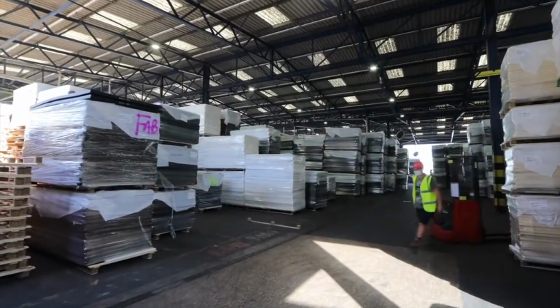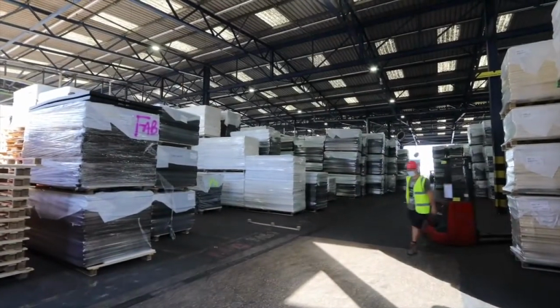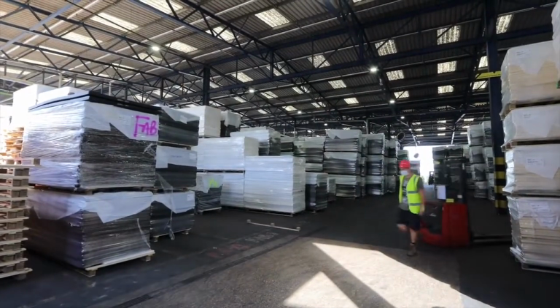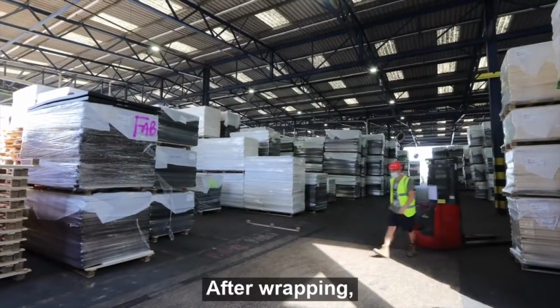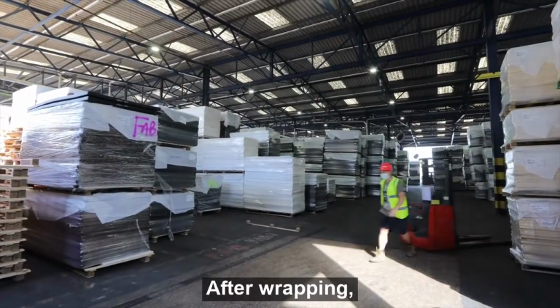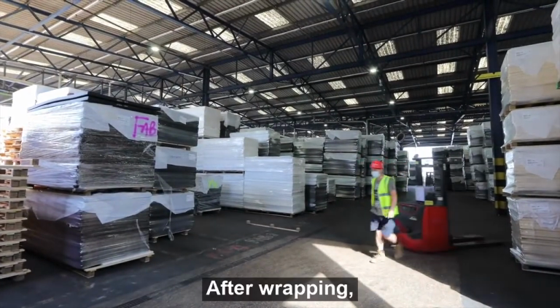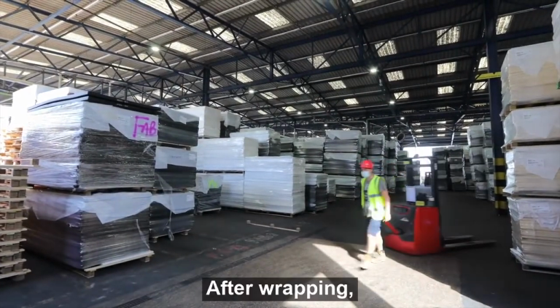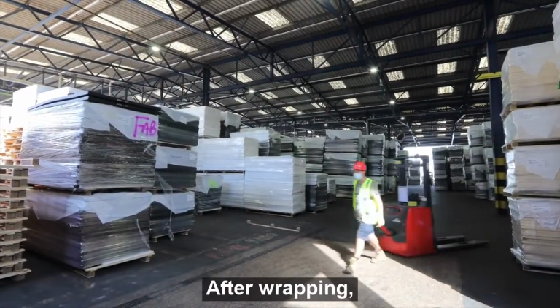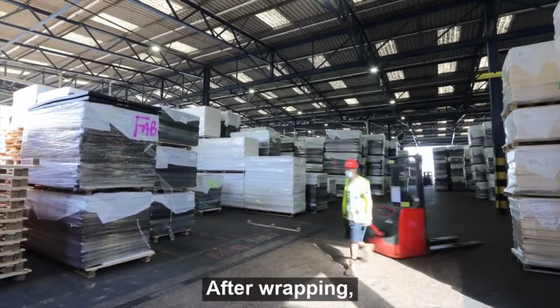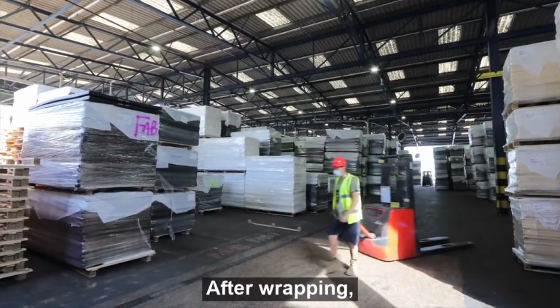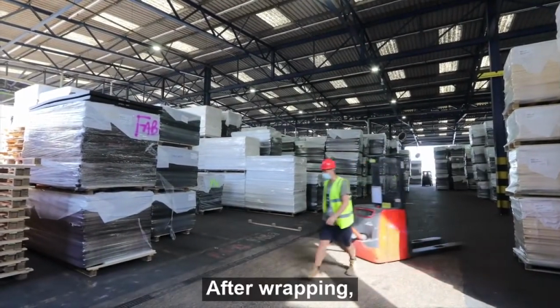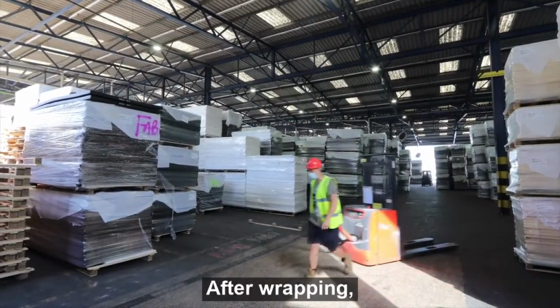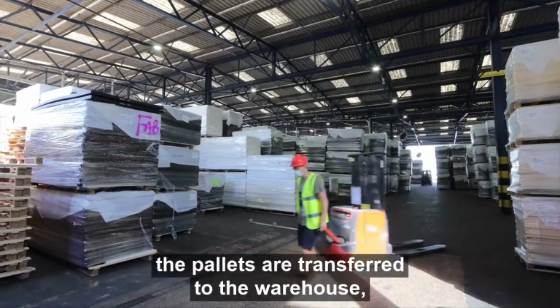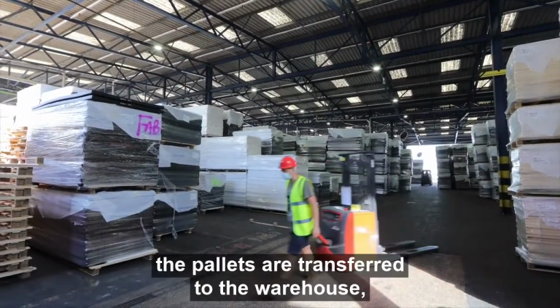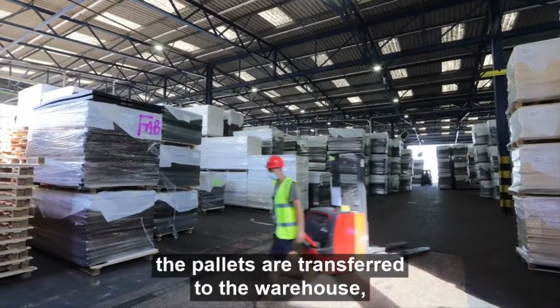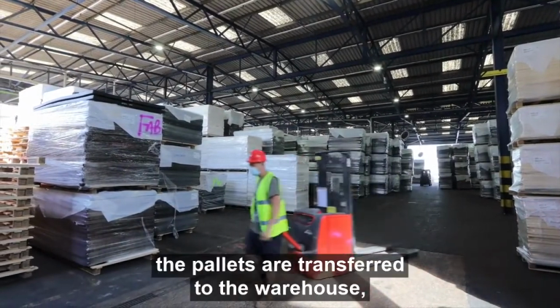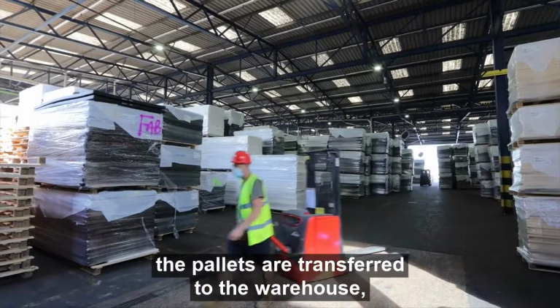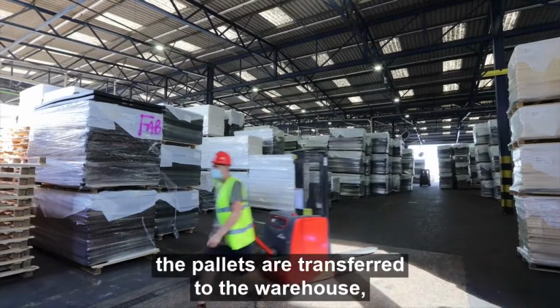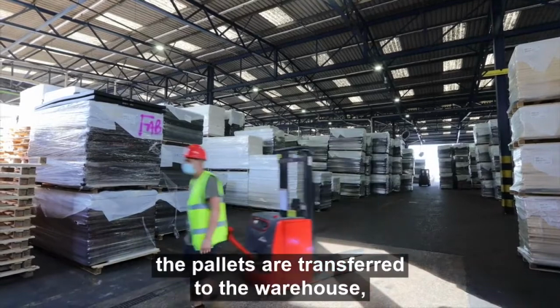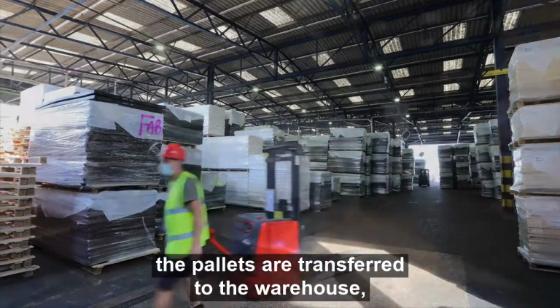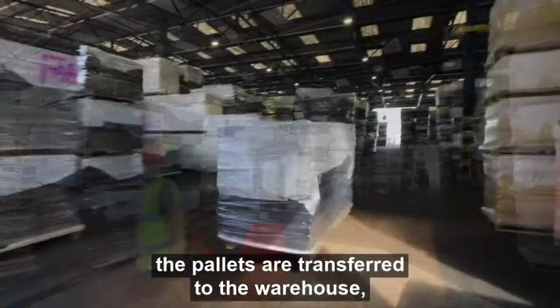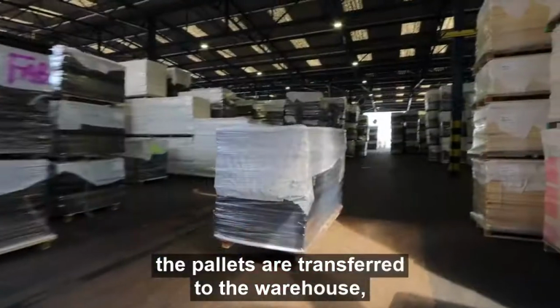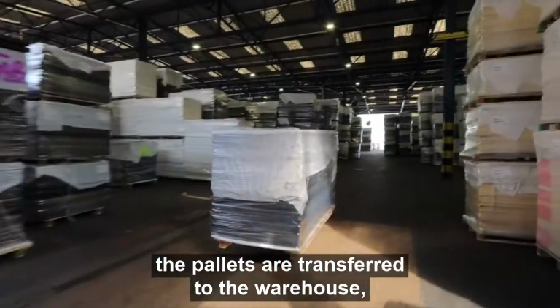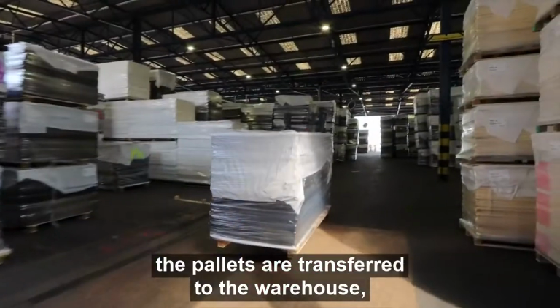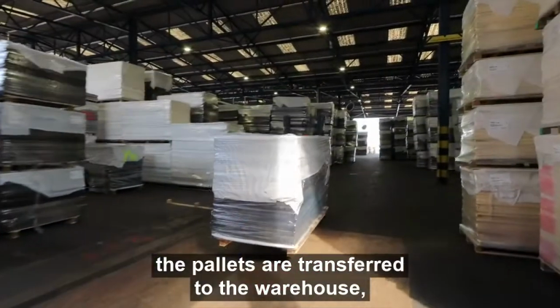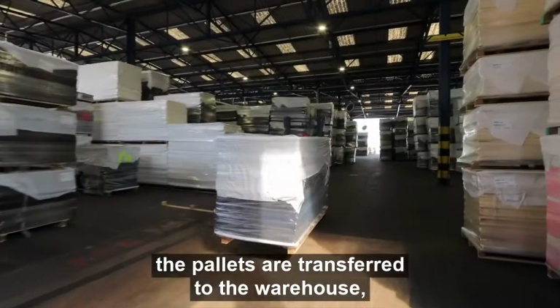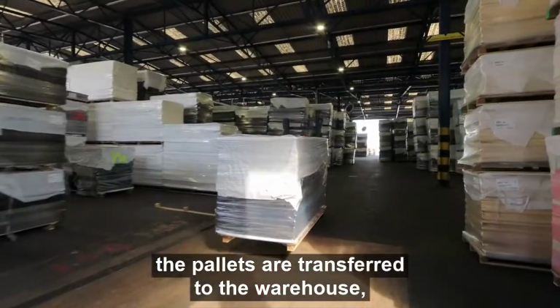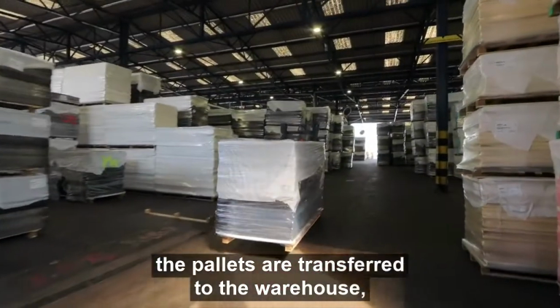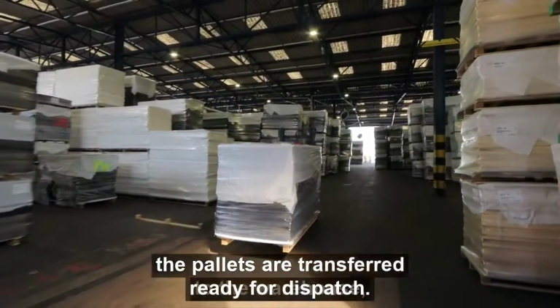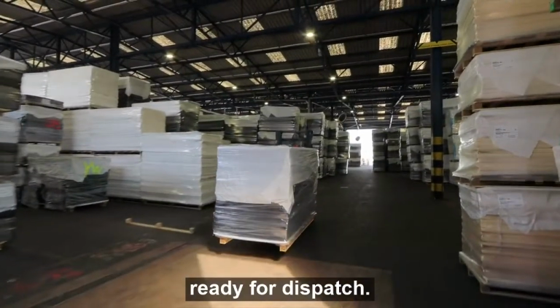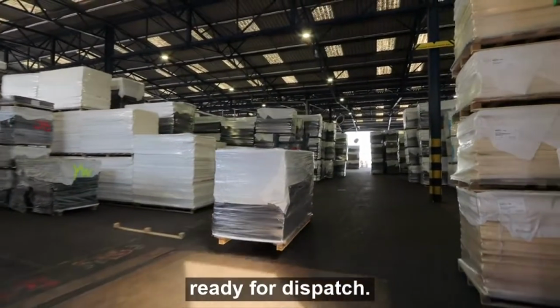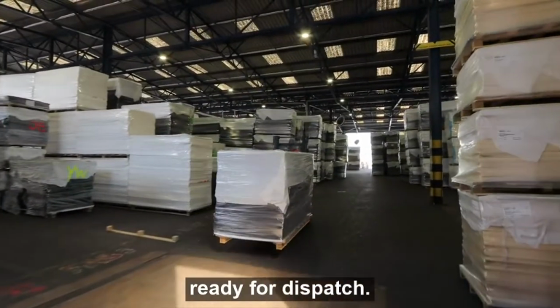After wrapping, the pallets are transferred to the warehouse, ready for dispatch.